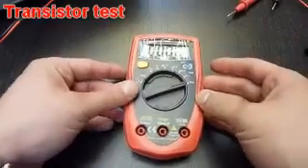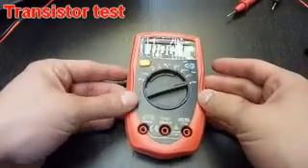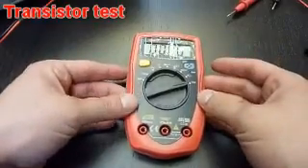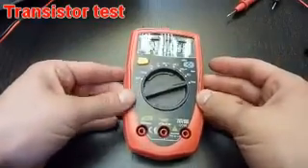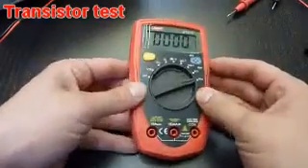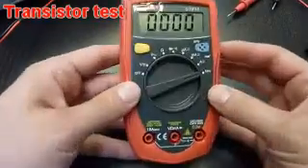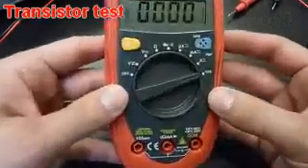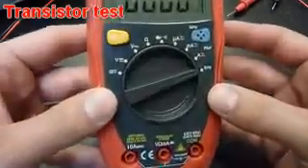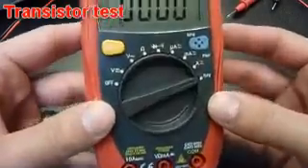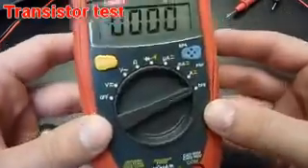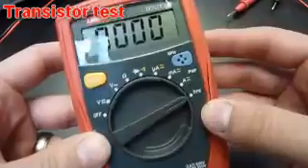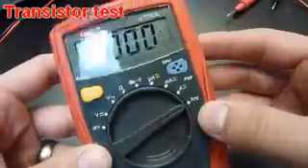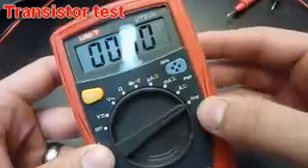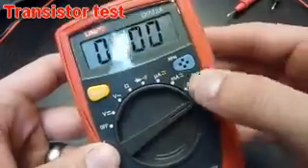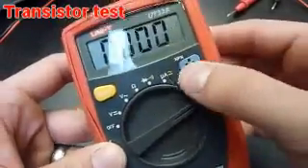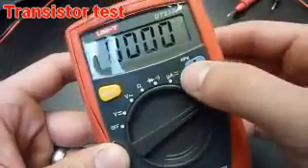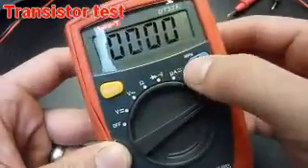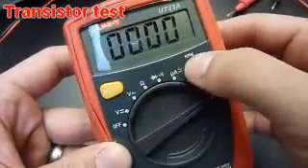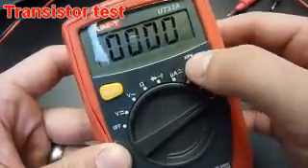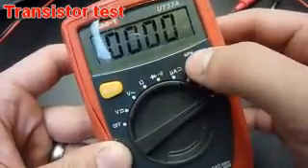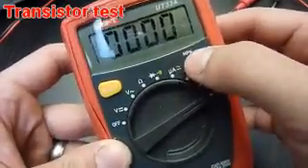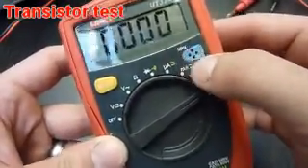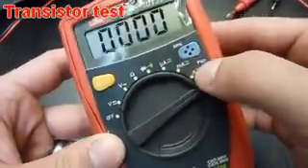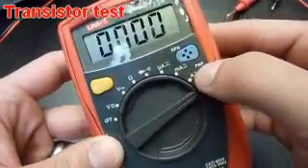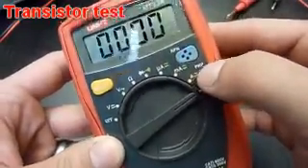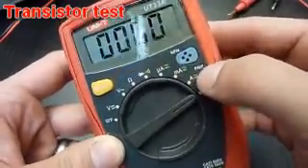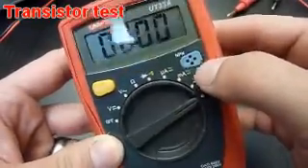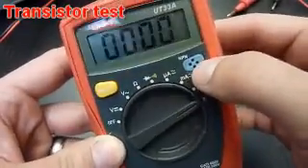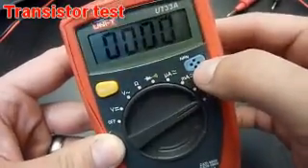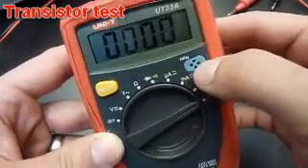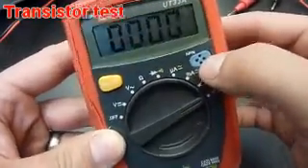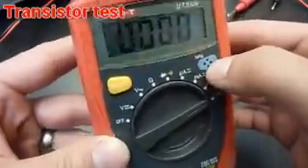It's also possible to test NPN and PNP transistors.